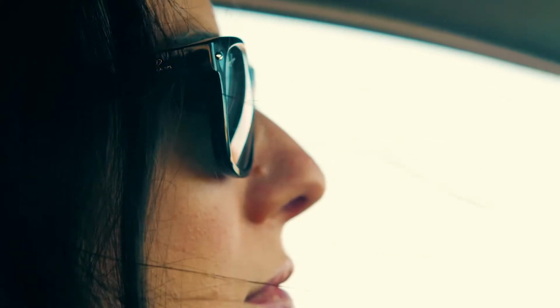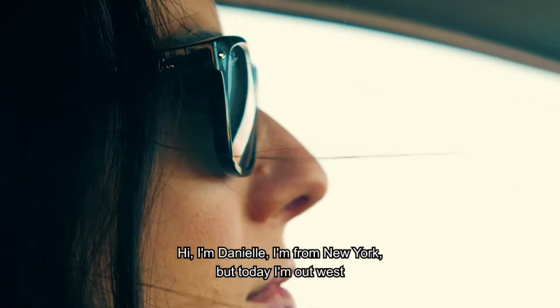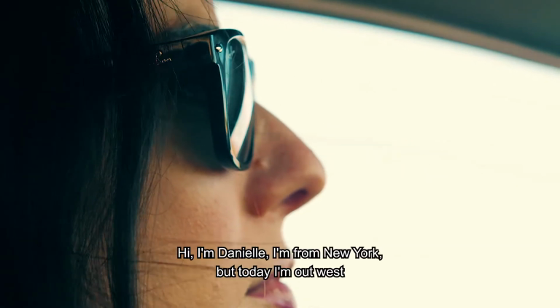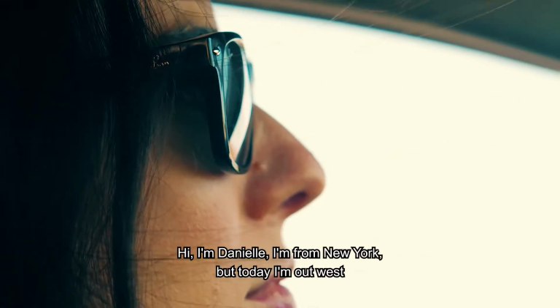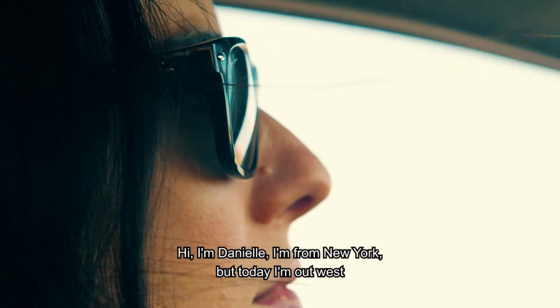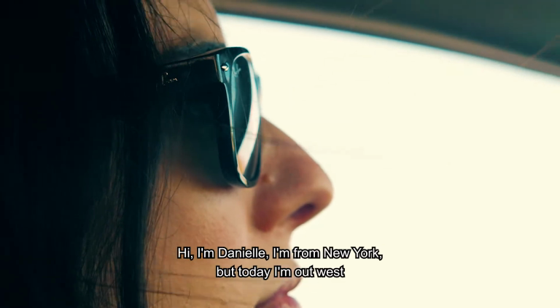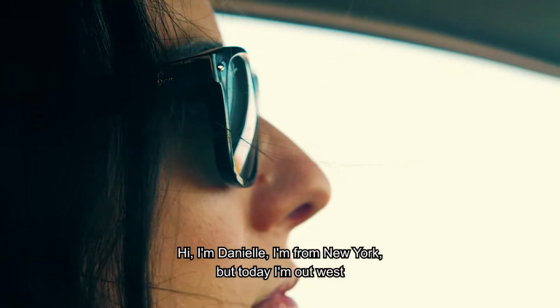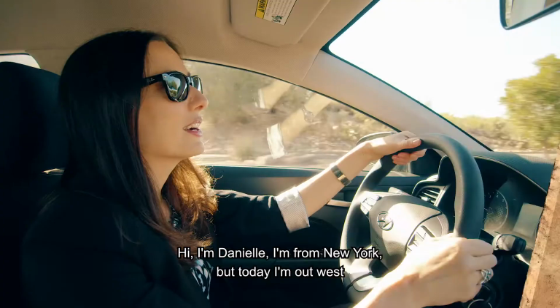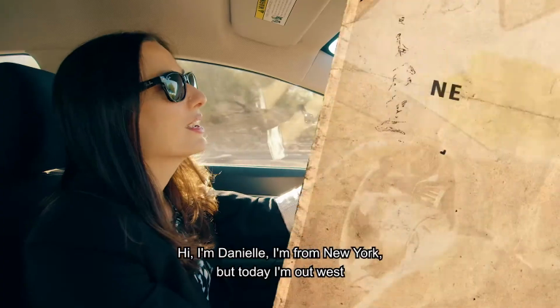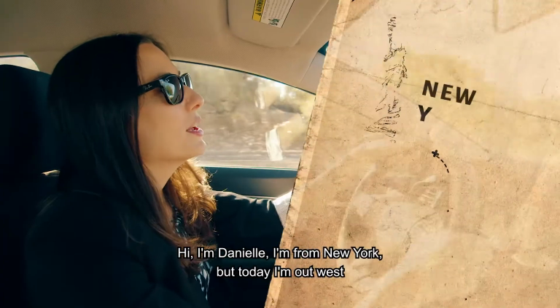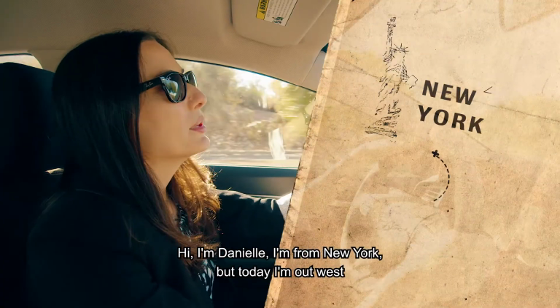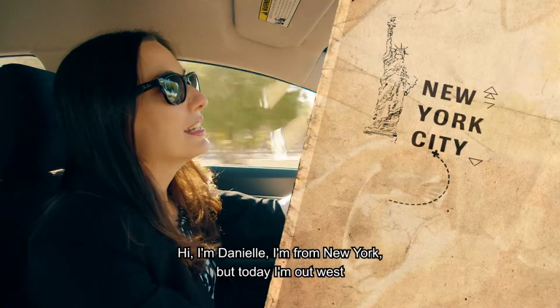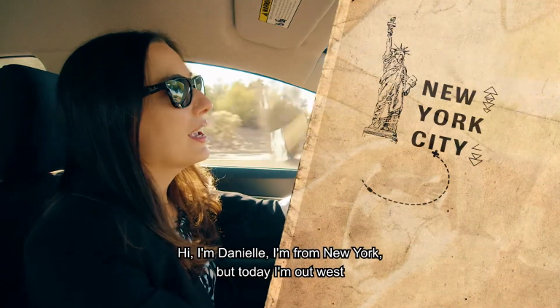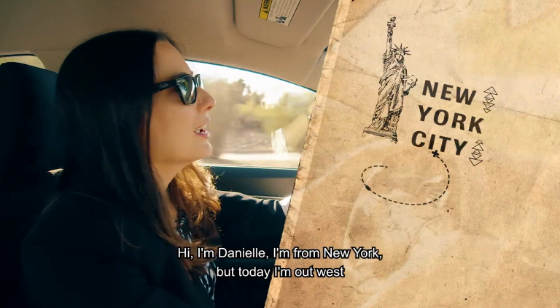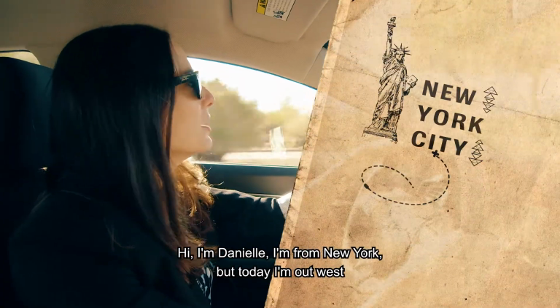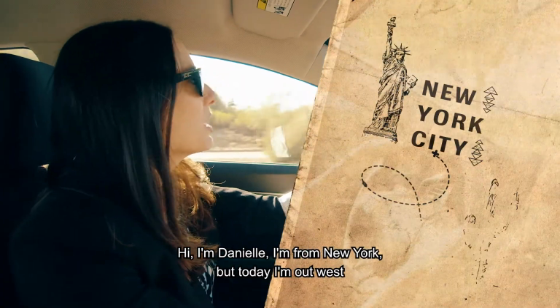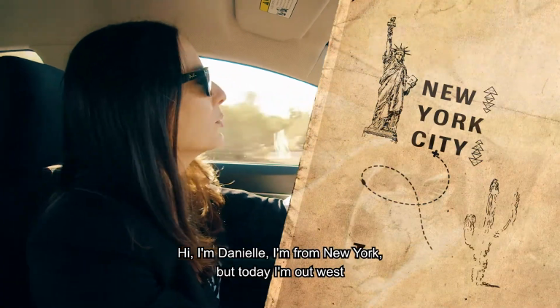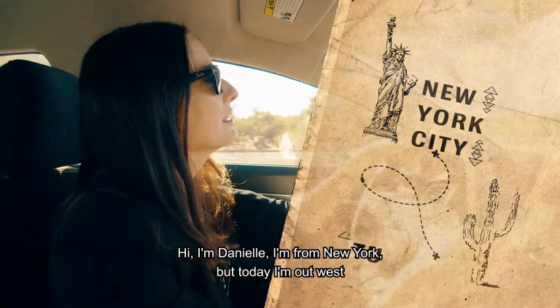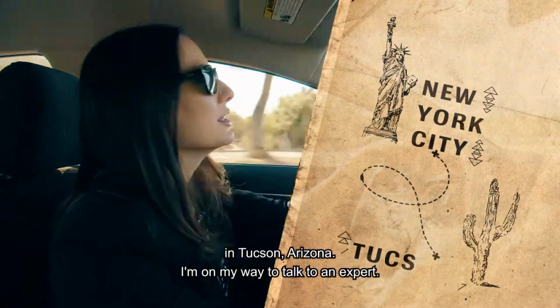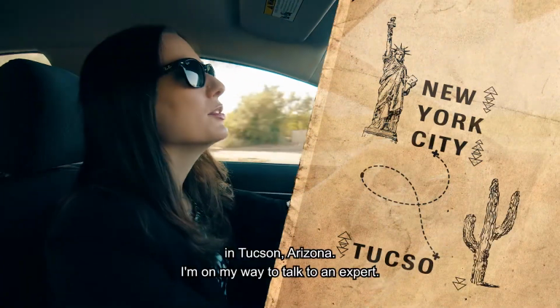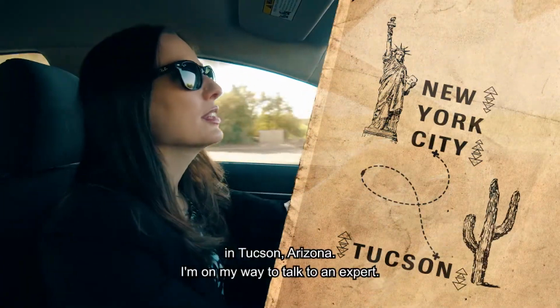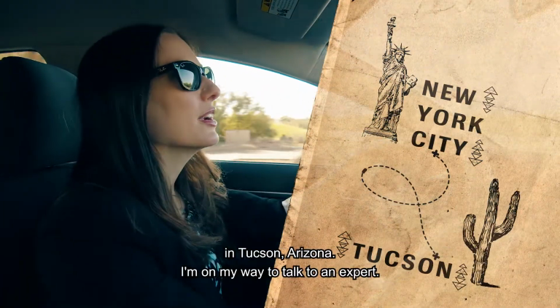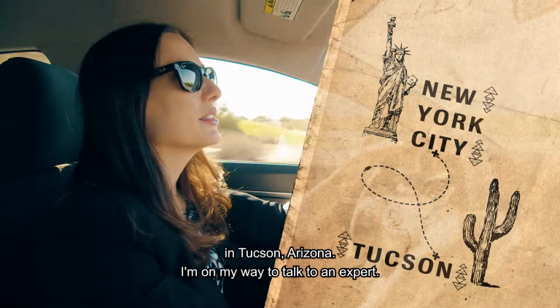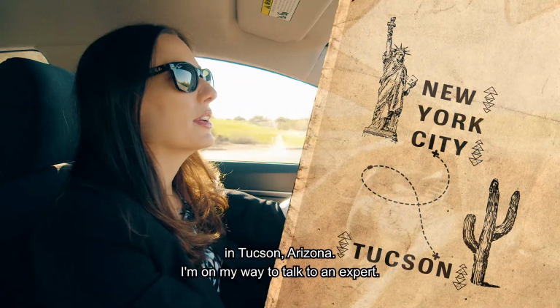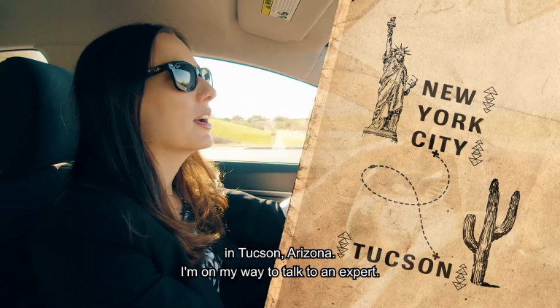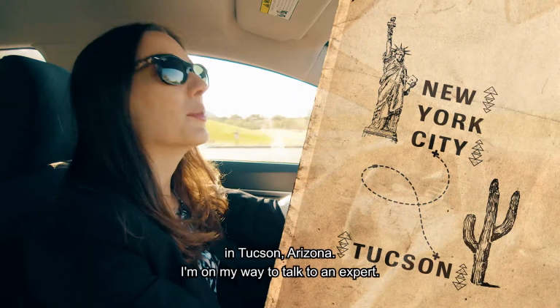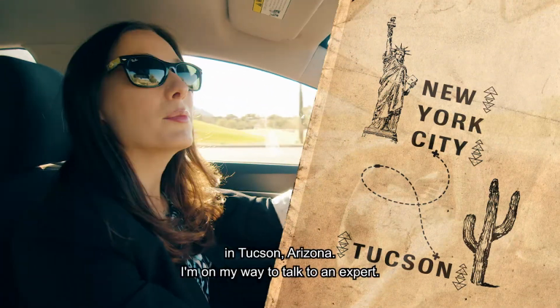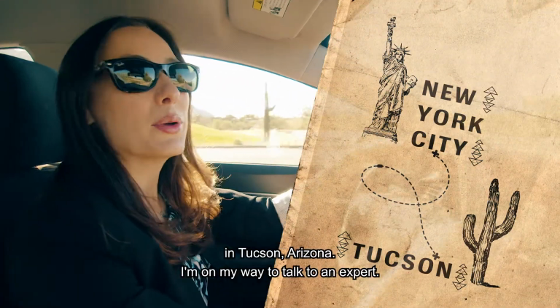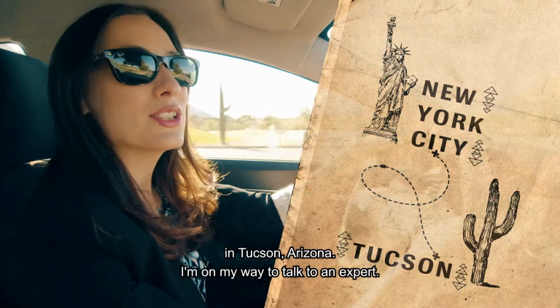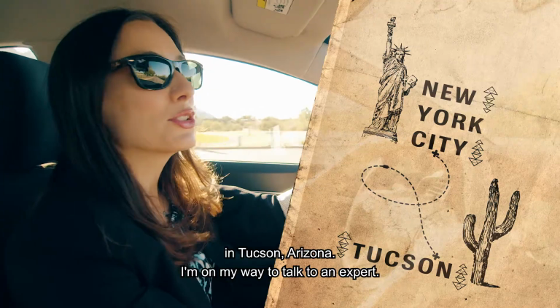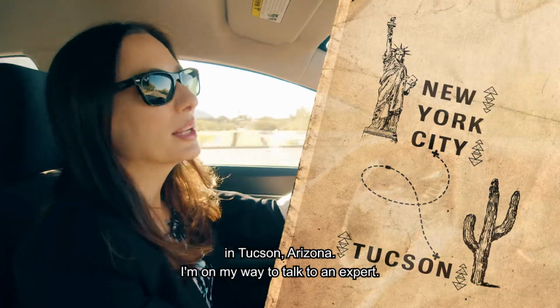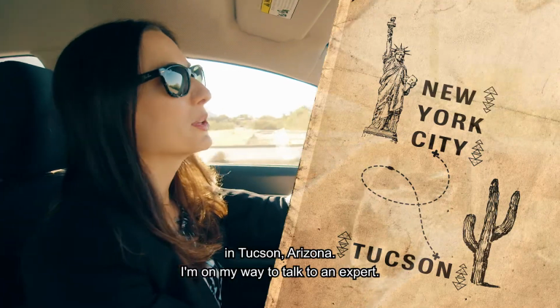Hi, I'm Danielle. I'm from New York, but today I'm out west in Tucson, Arizona. I'm on my way to talk to an expert.